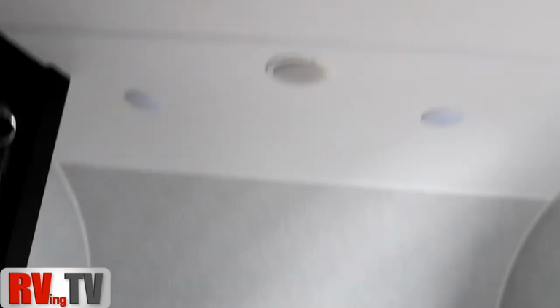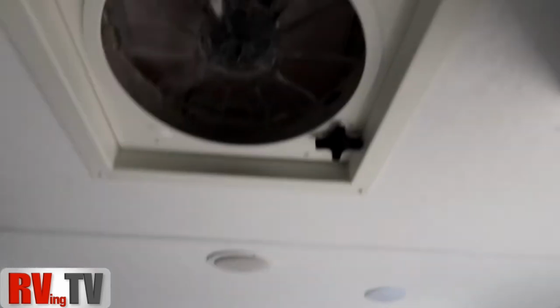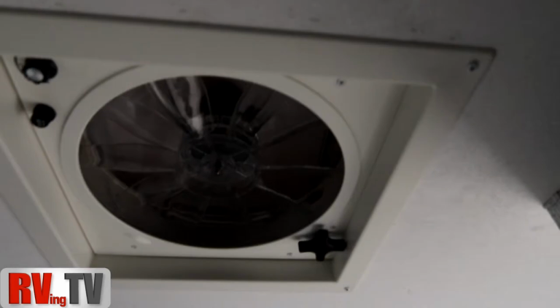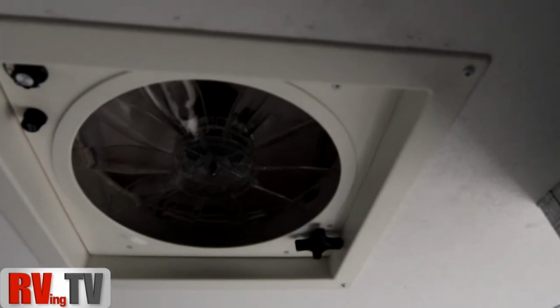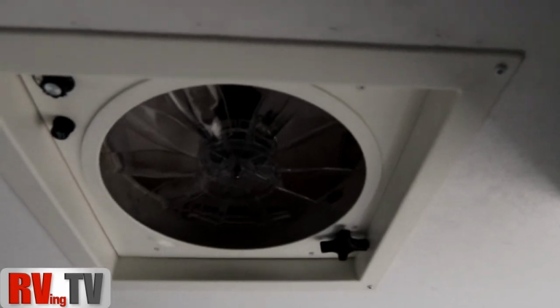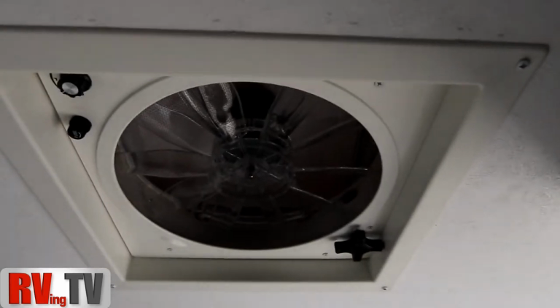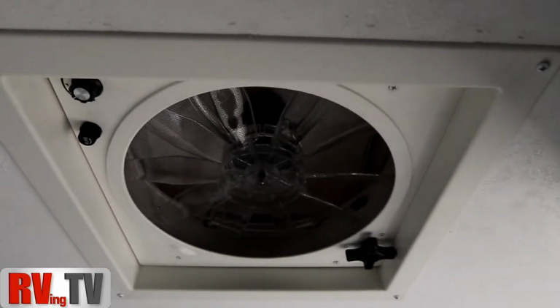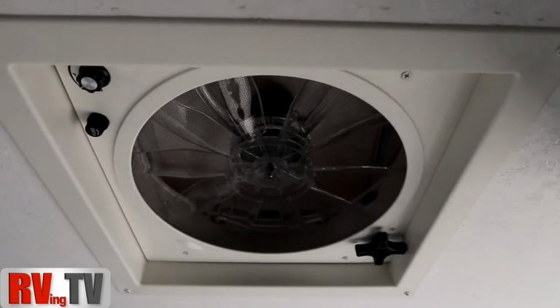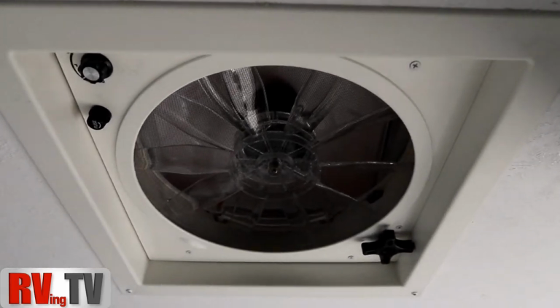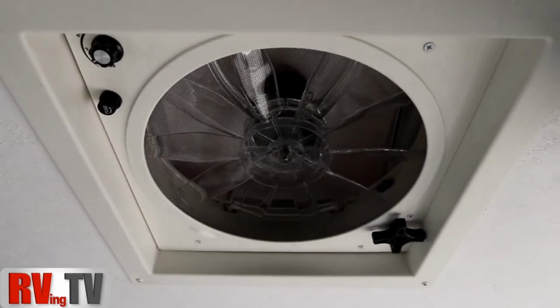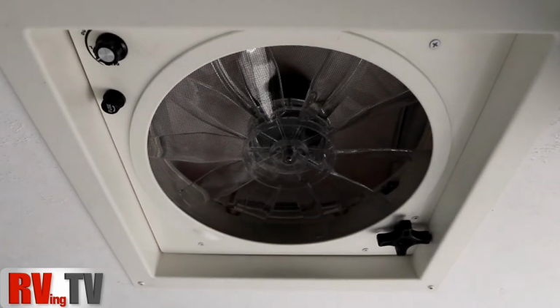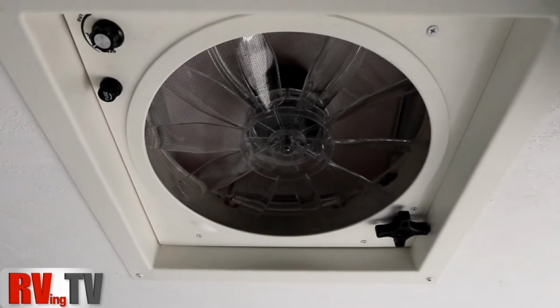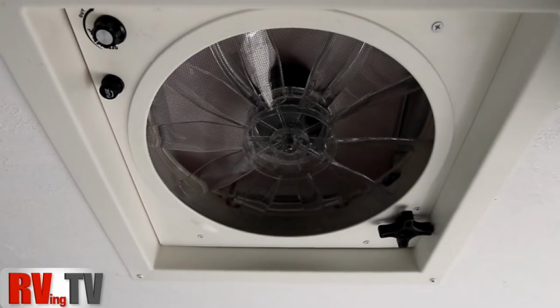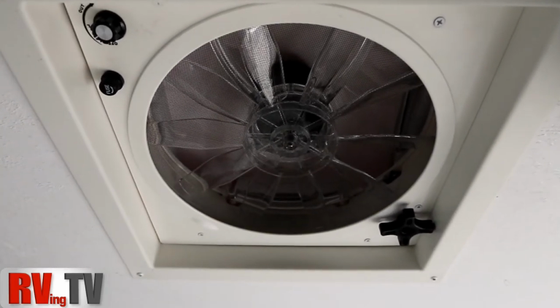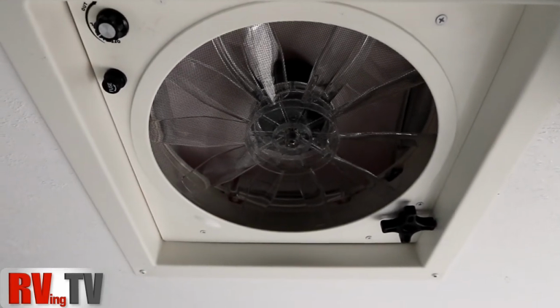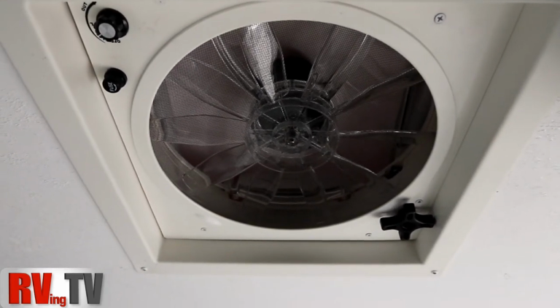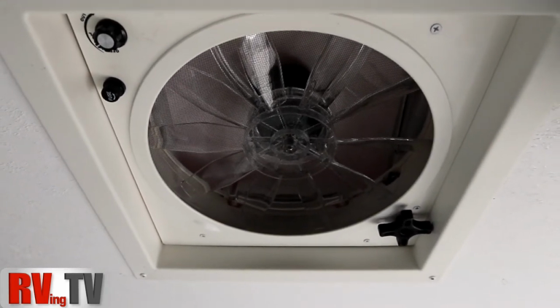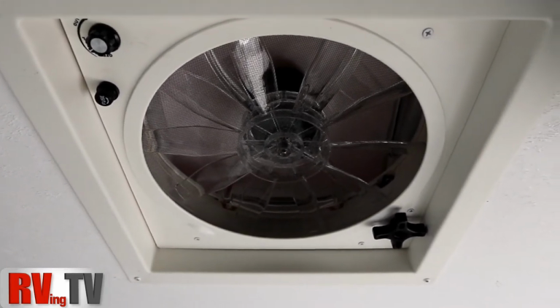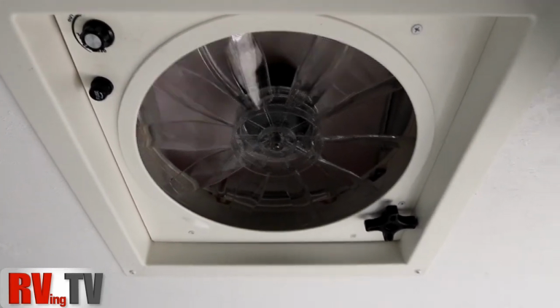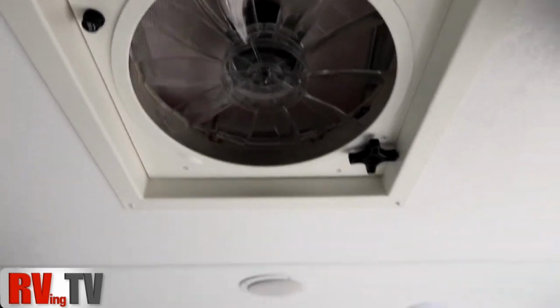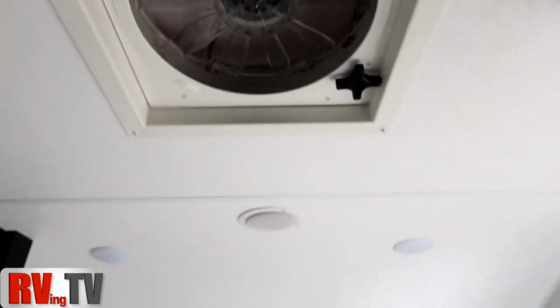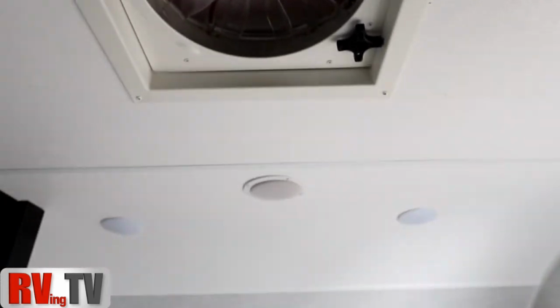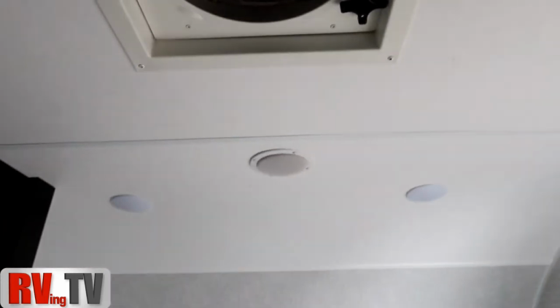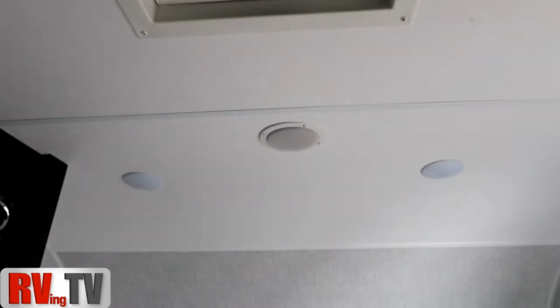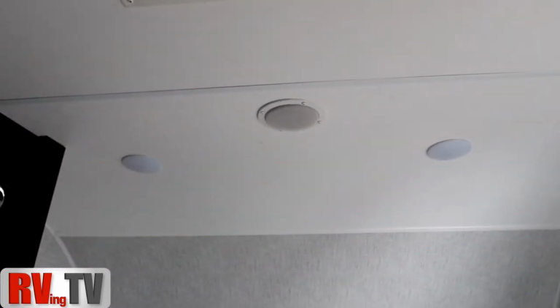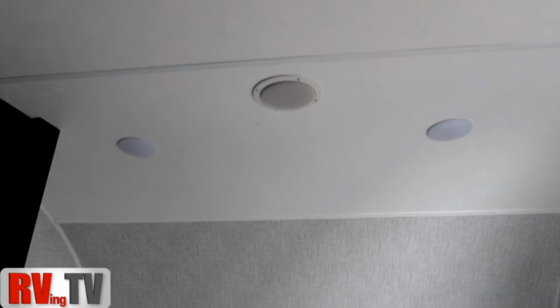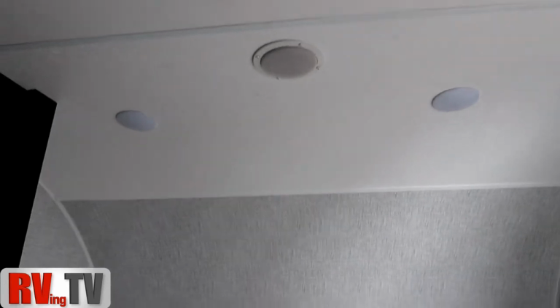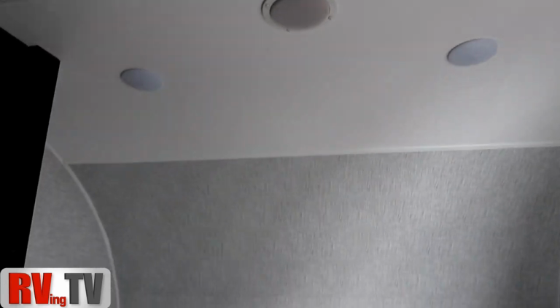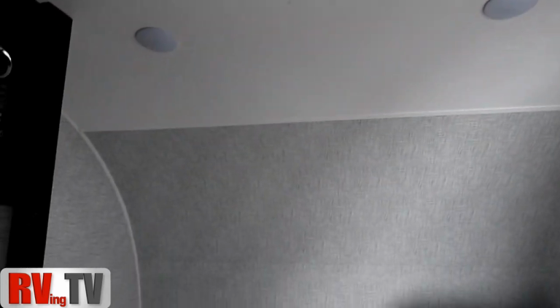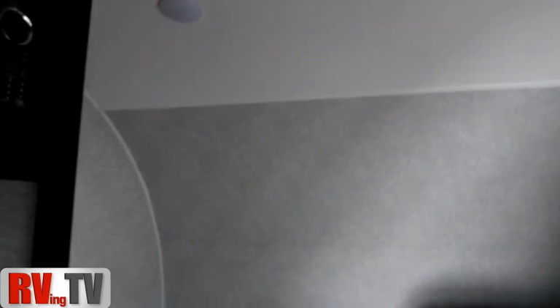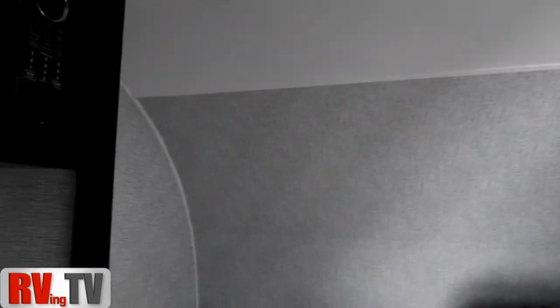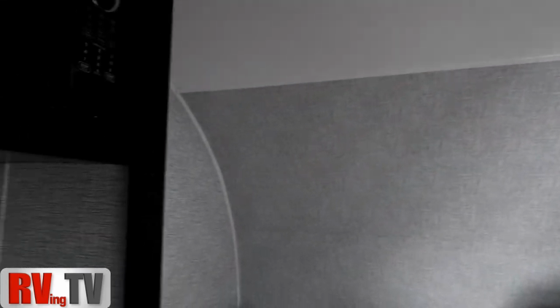We do have a 12 volt high vent fan here to help air out the unit on warm days.